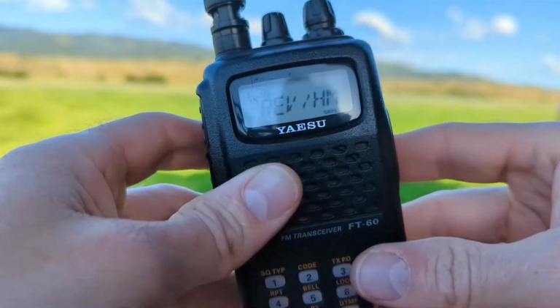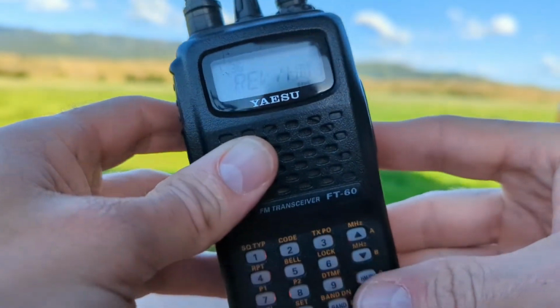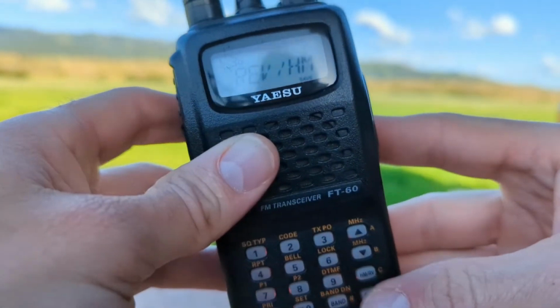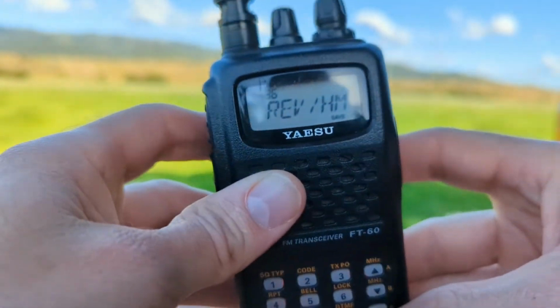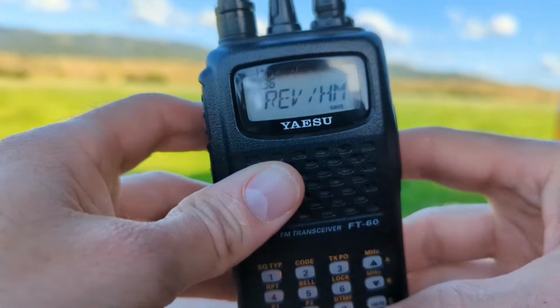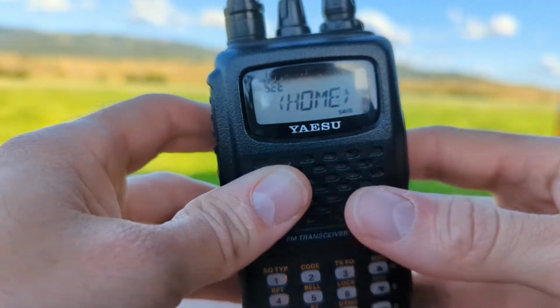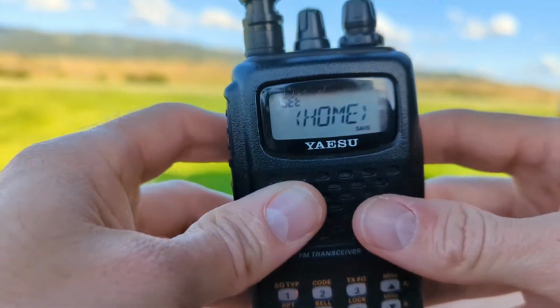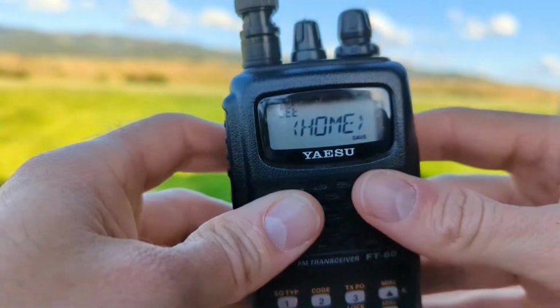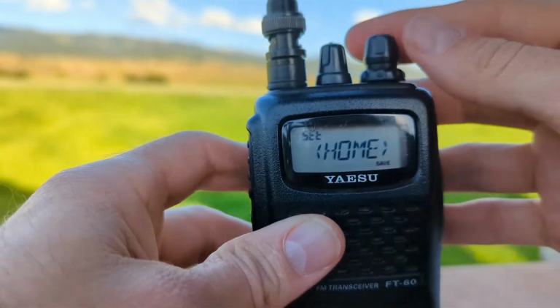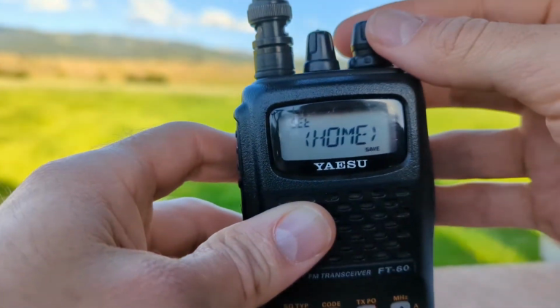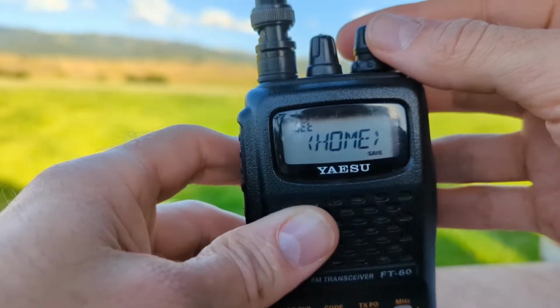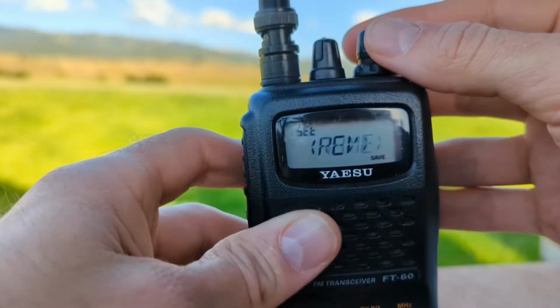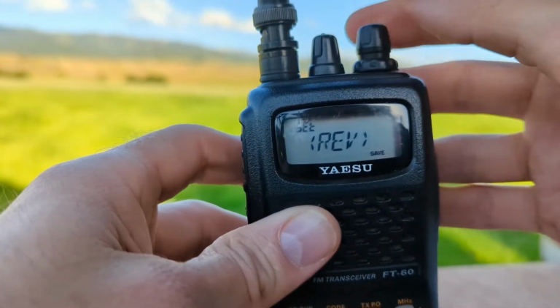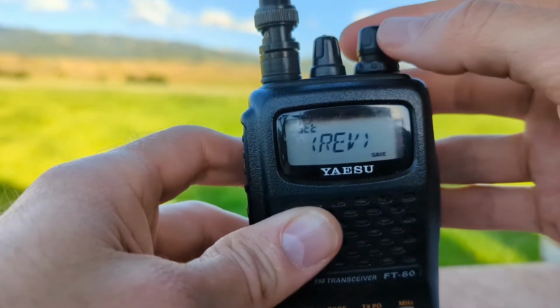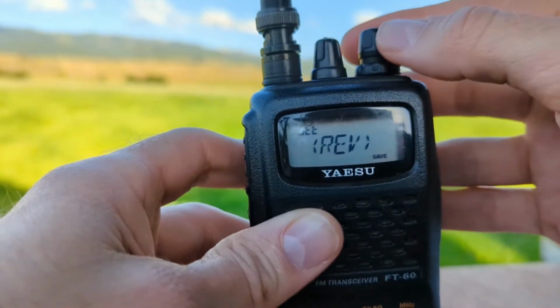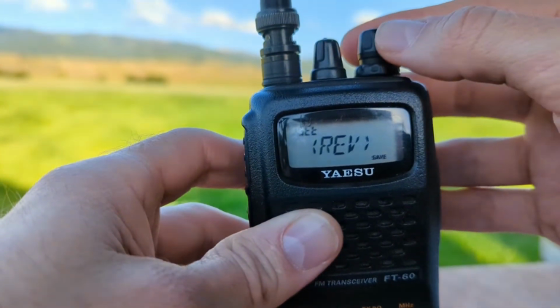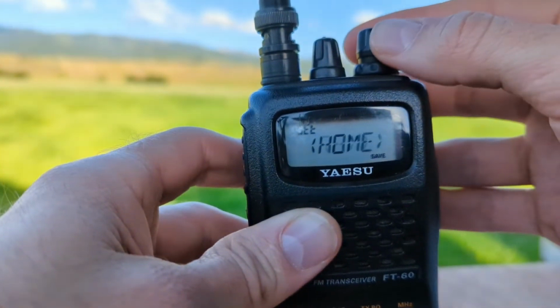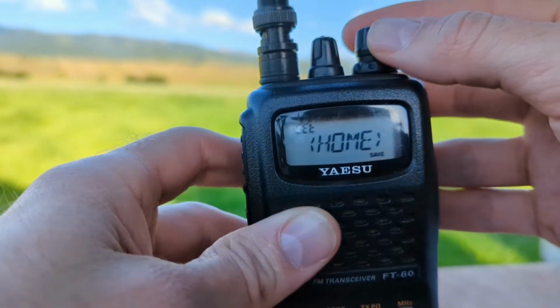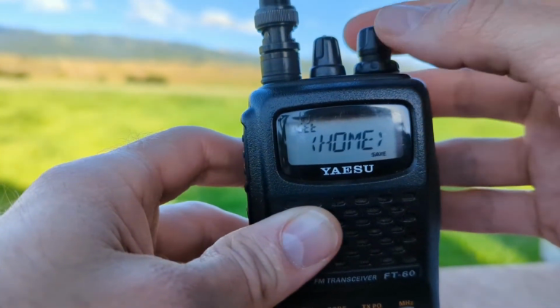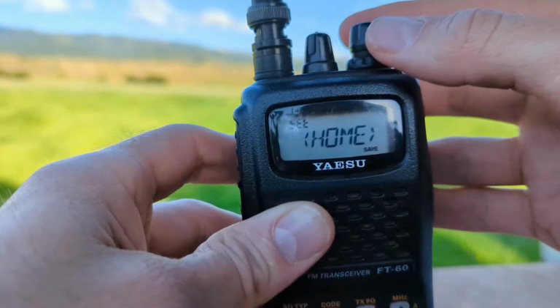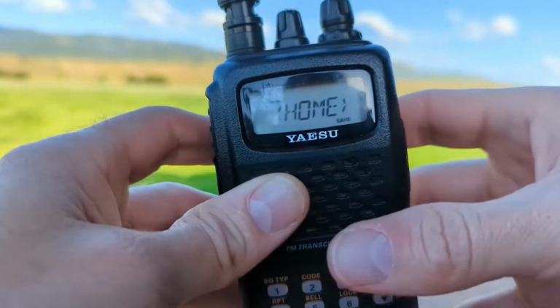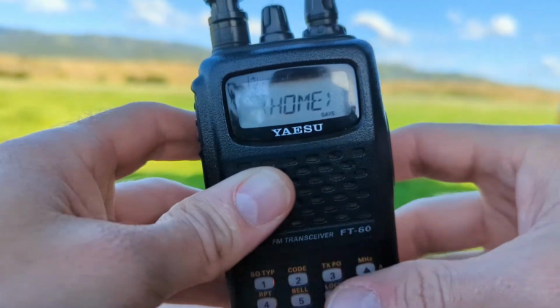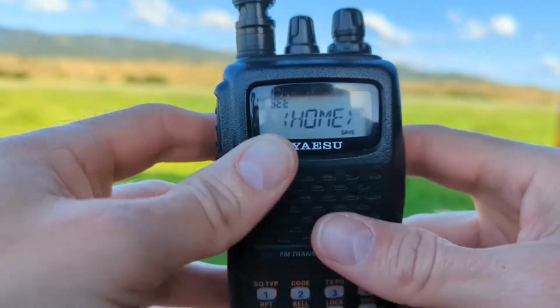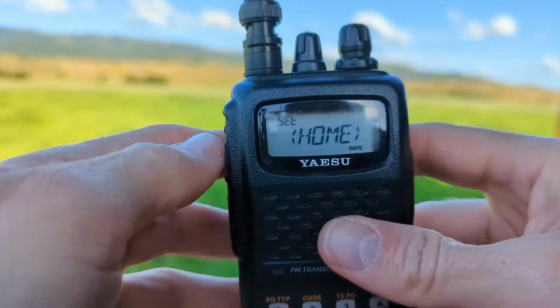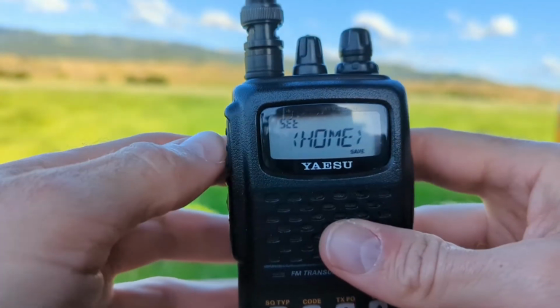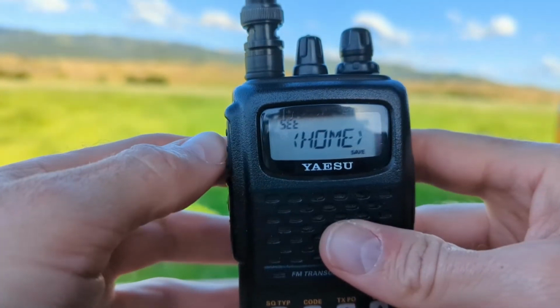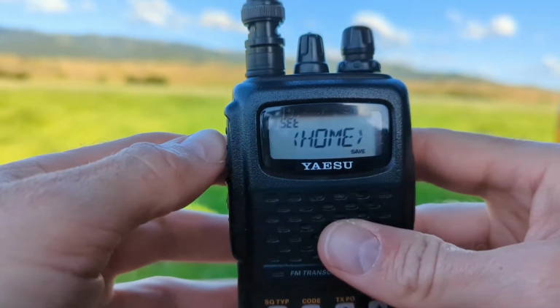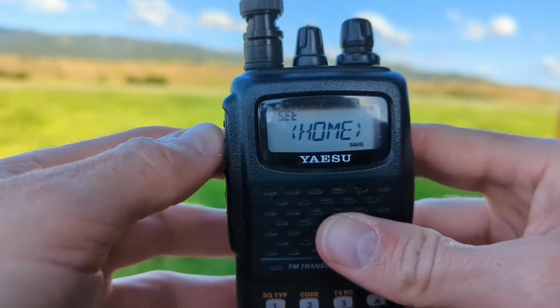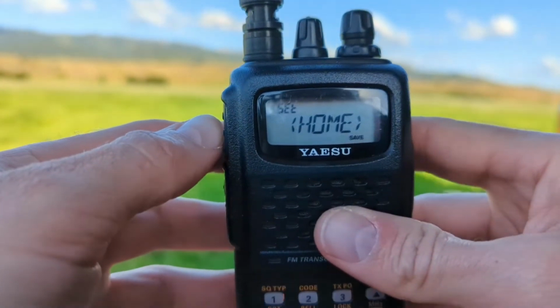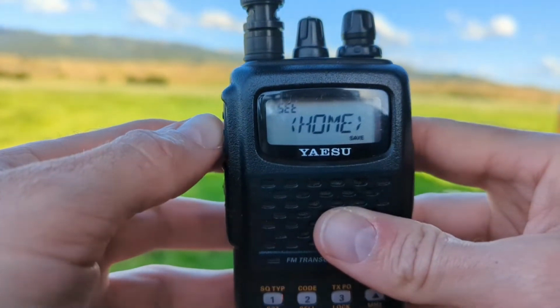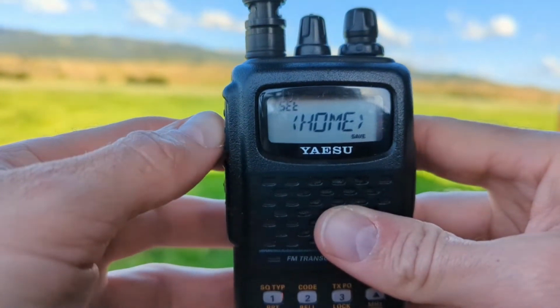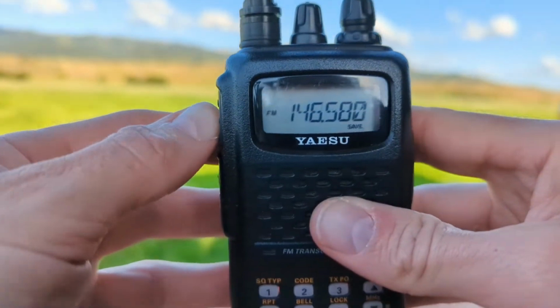Hit function to open this and here we can set reverse and home. Press push-to-talk to select.